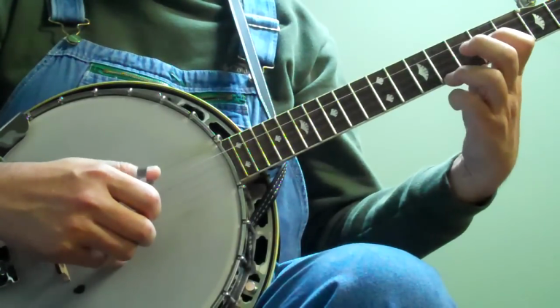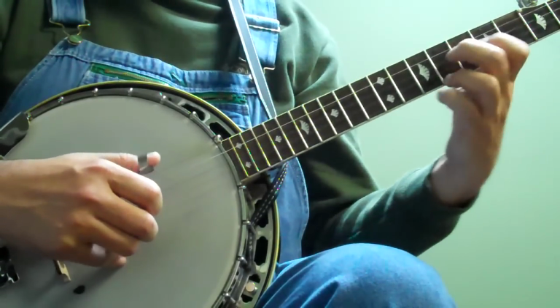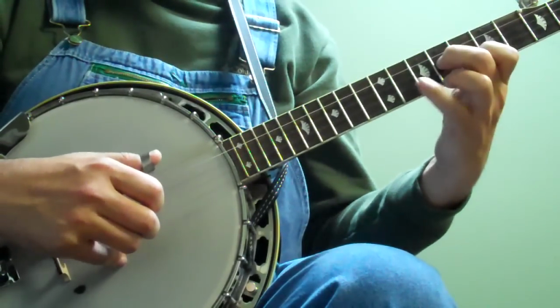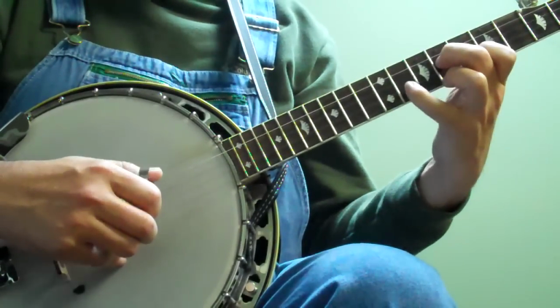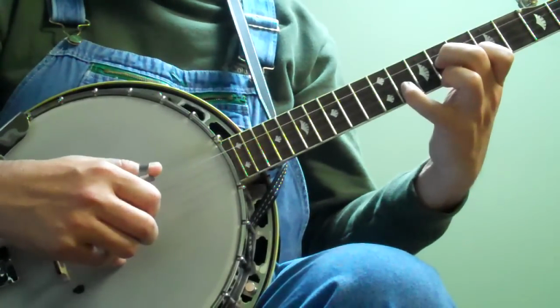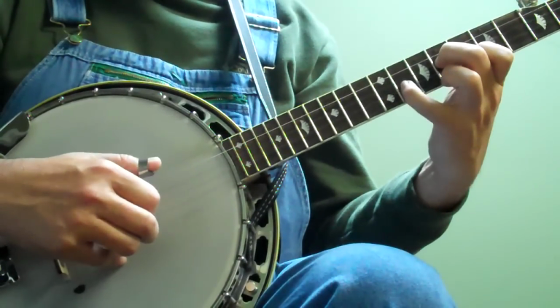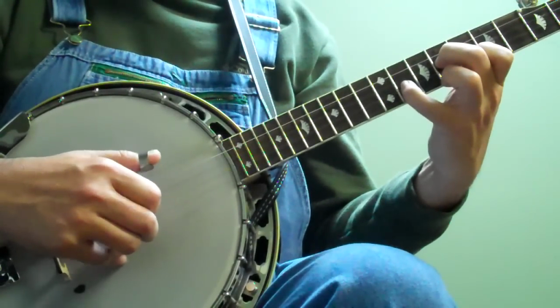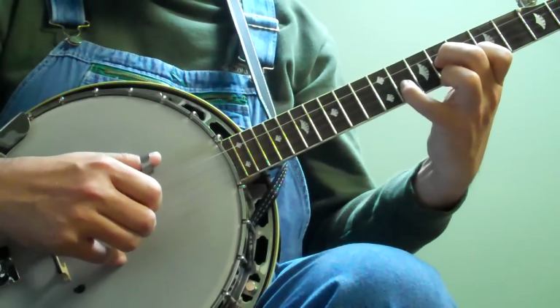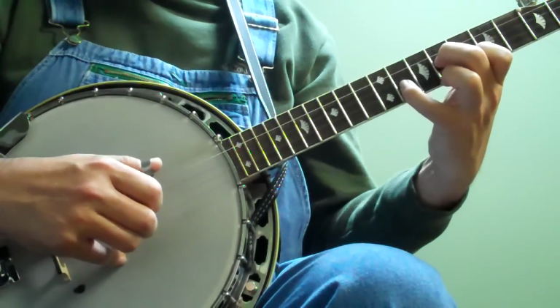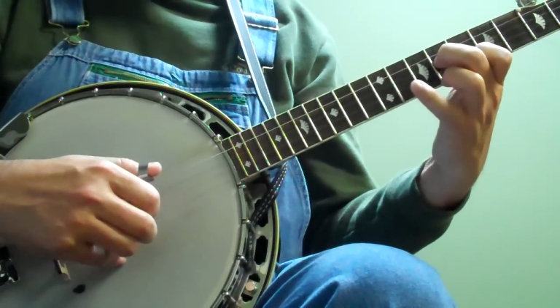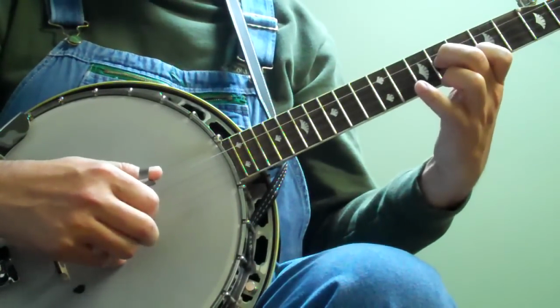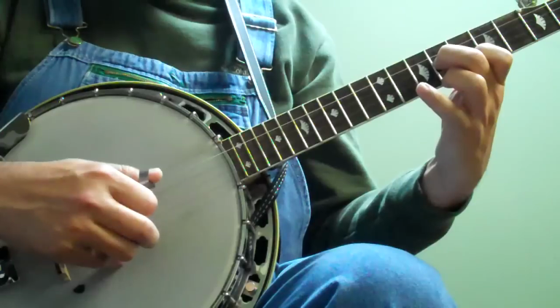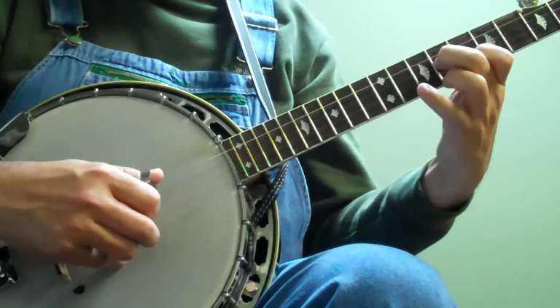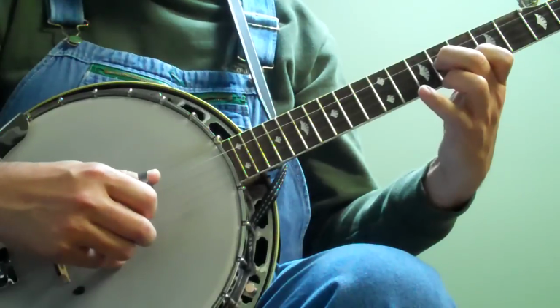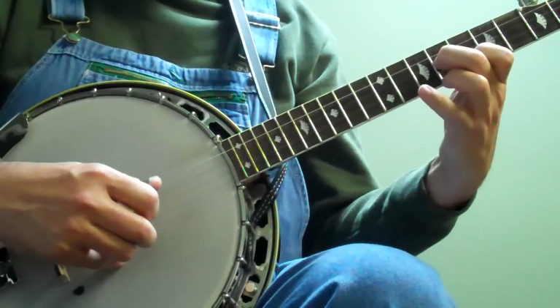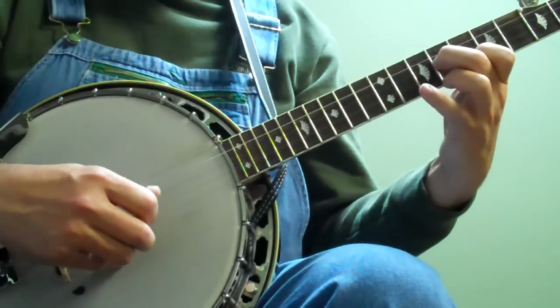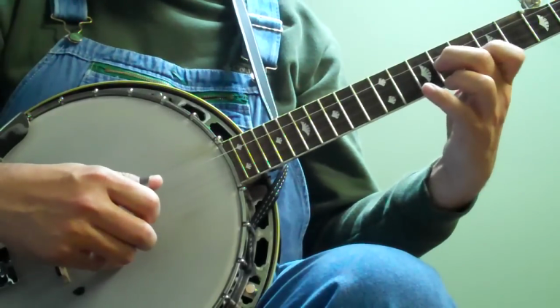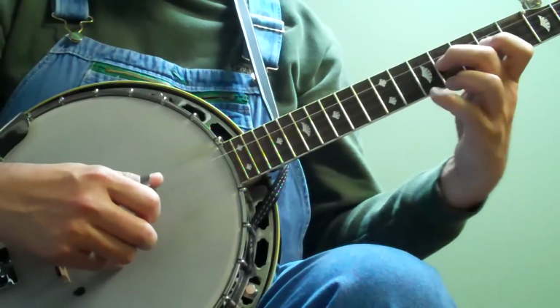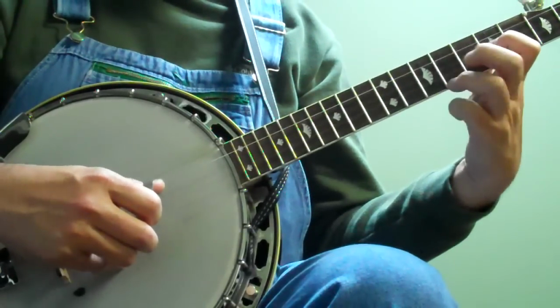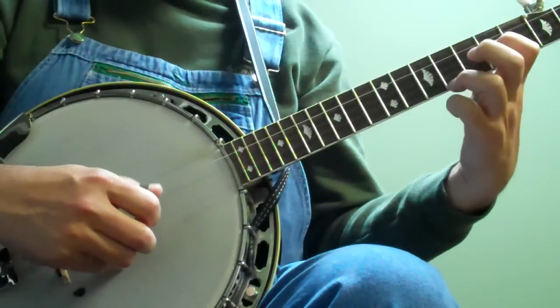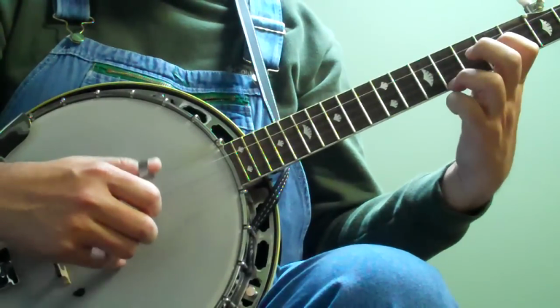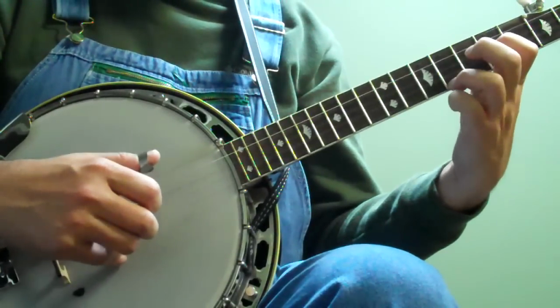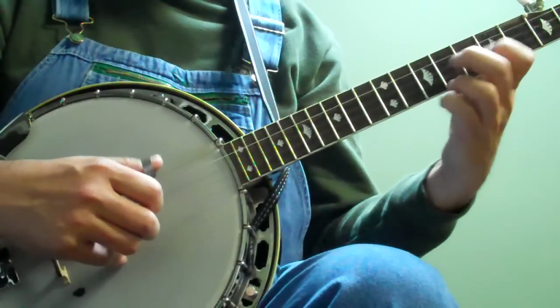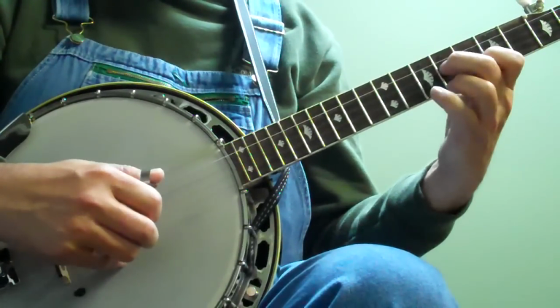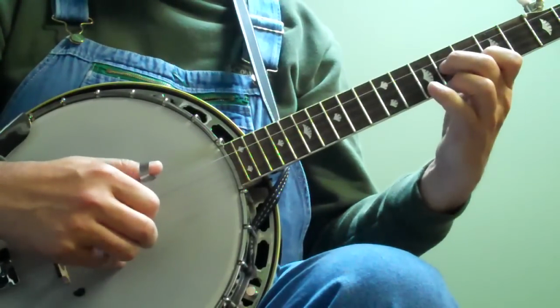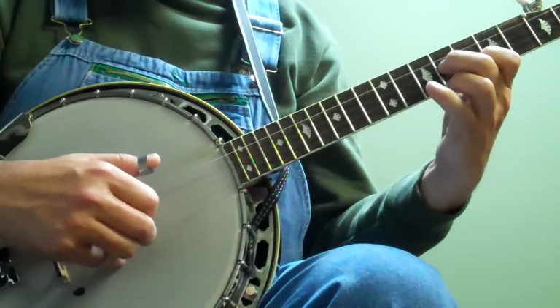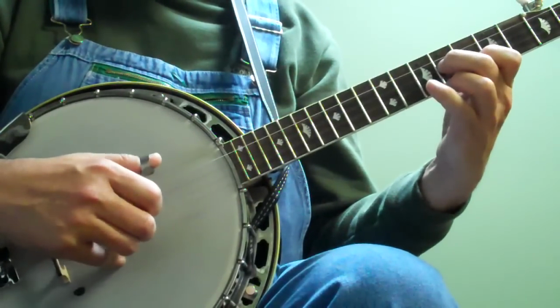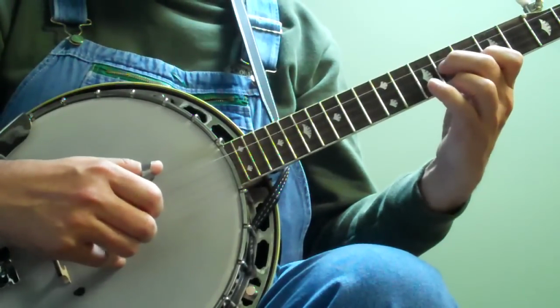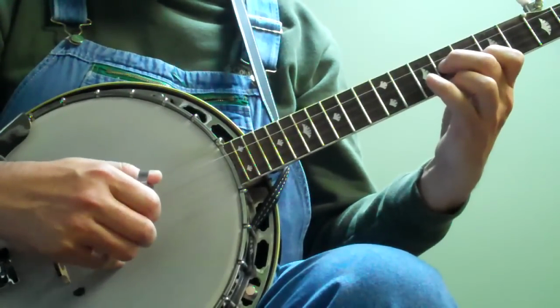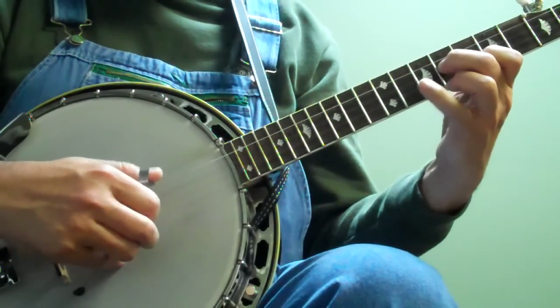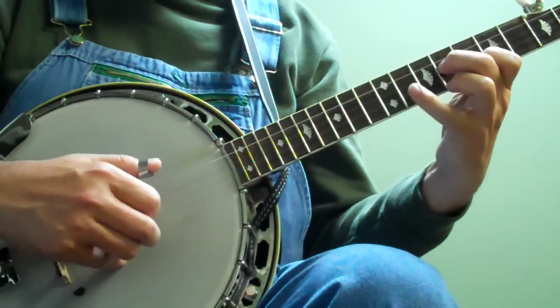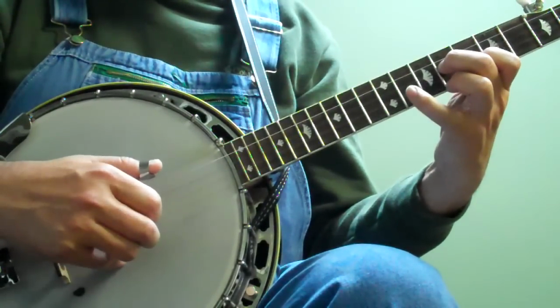So five, two, one, five, two, three, three, five, two, one, five, four.